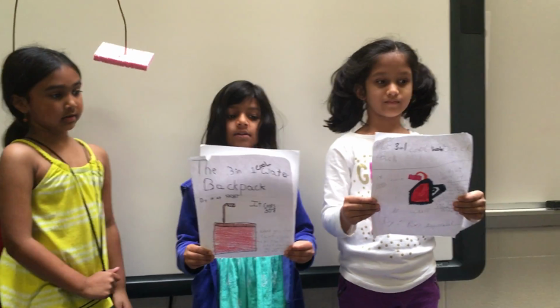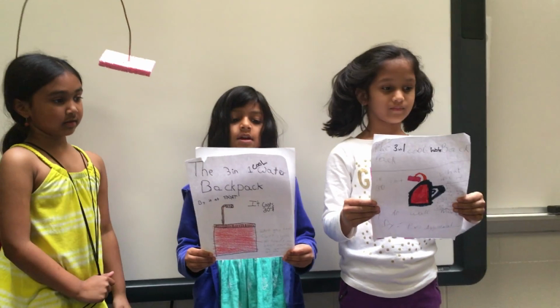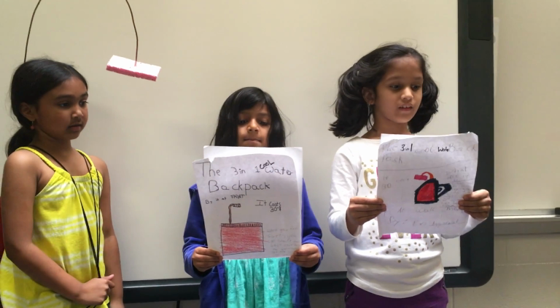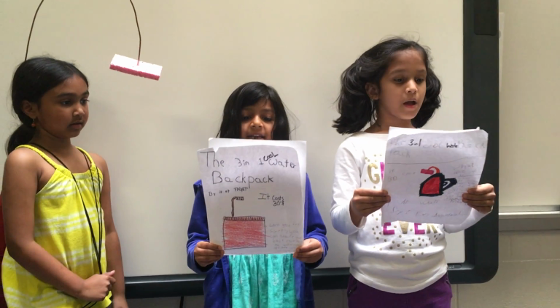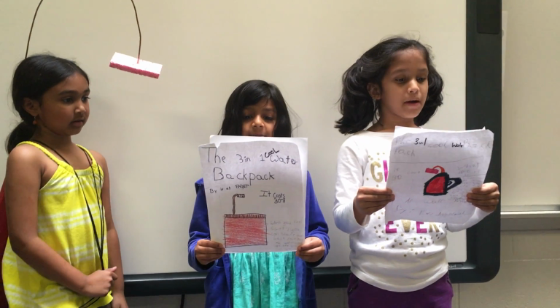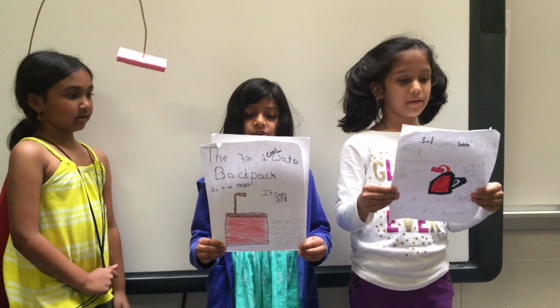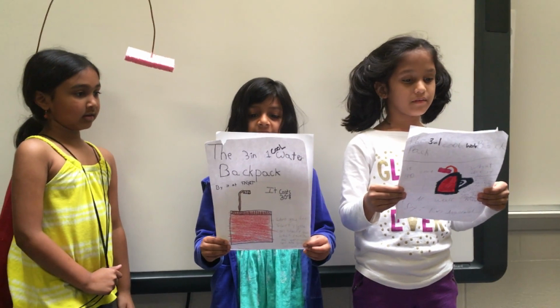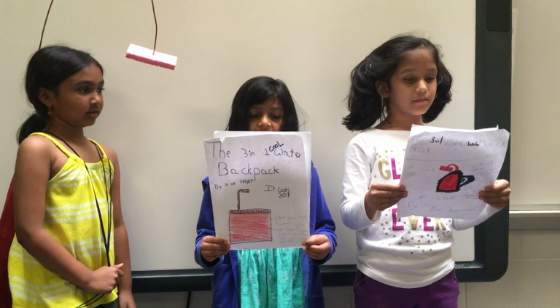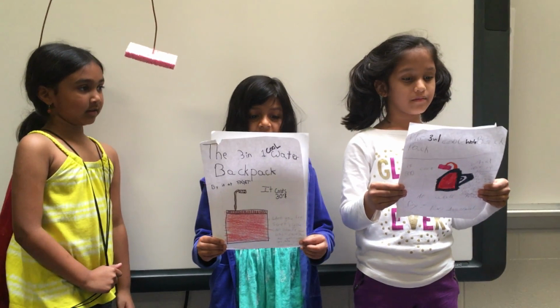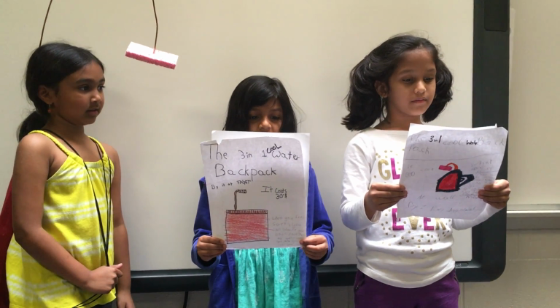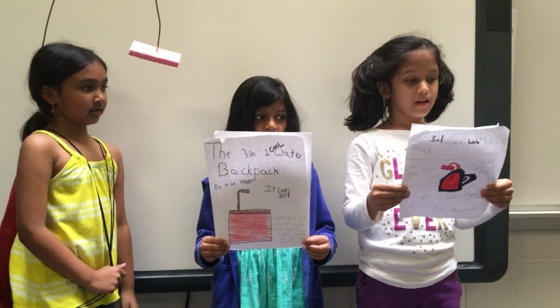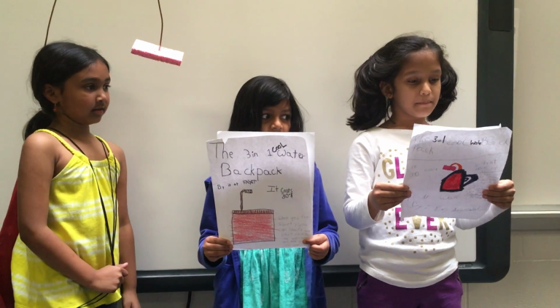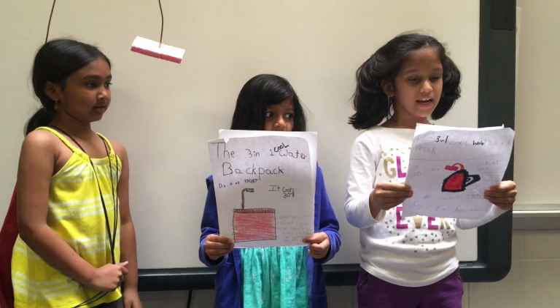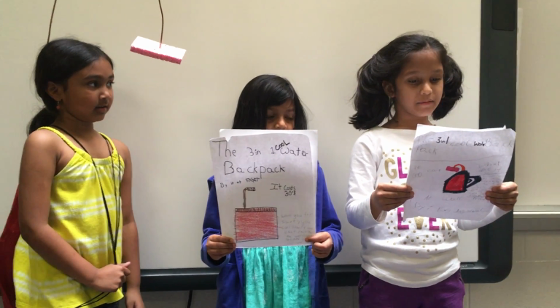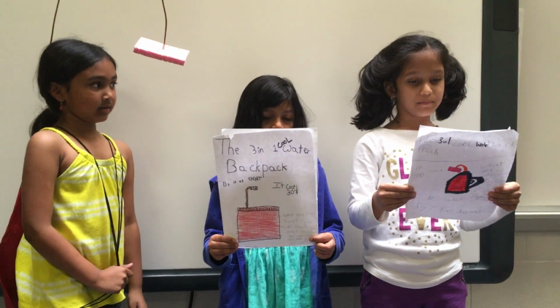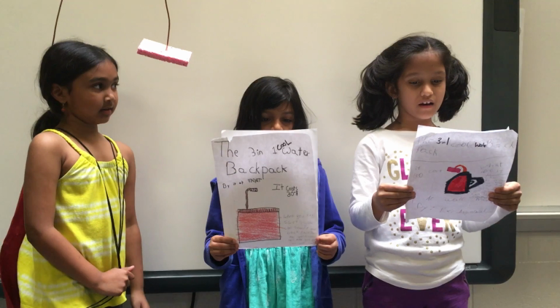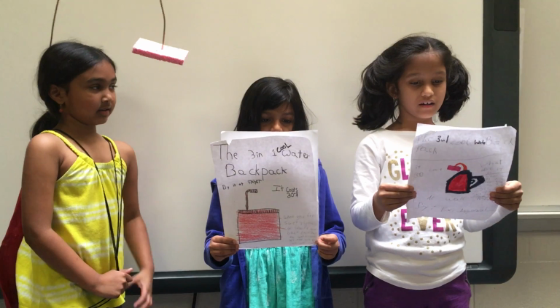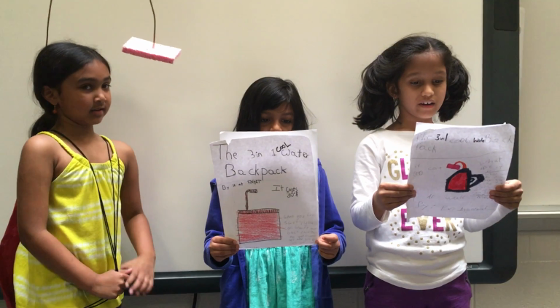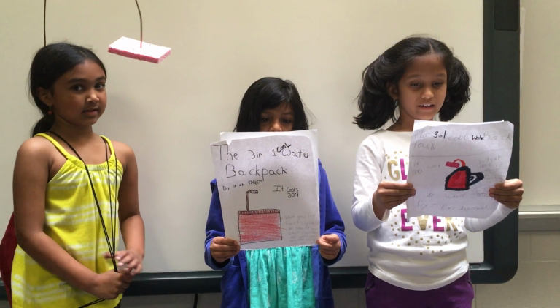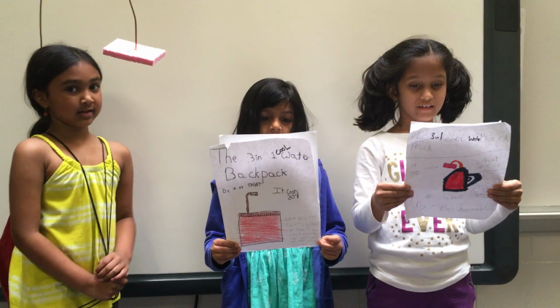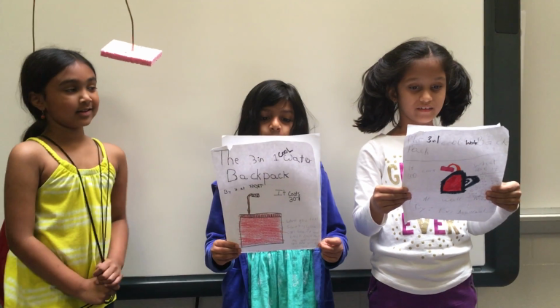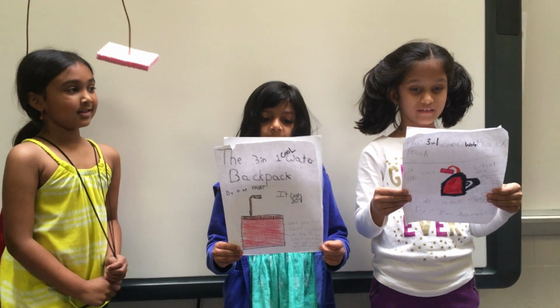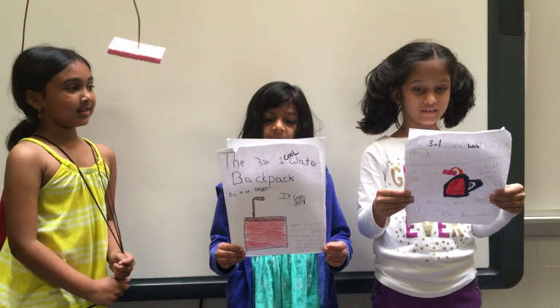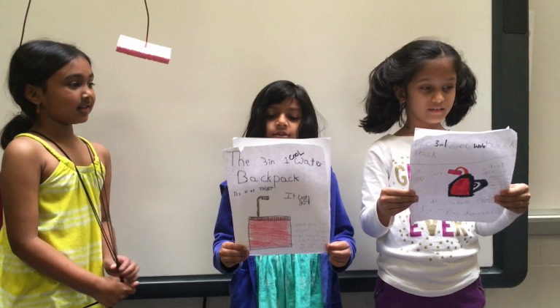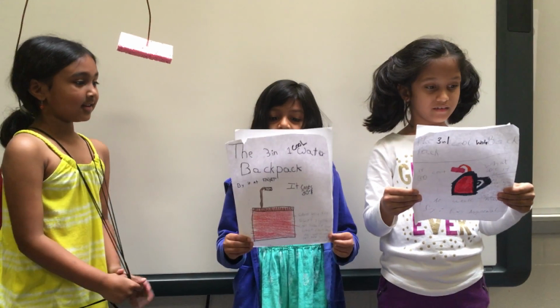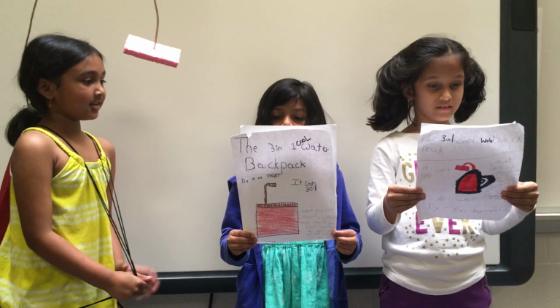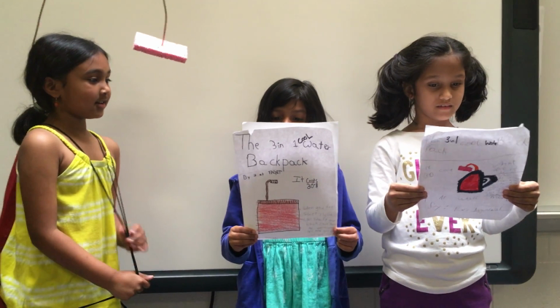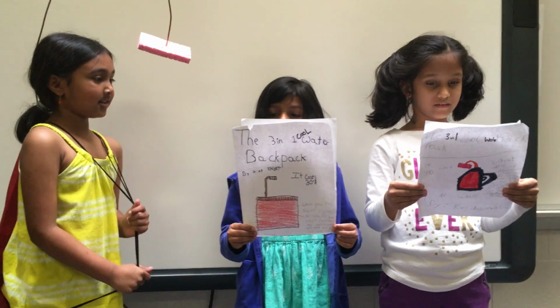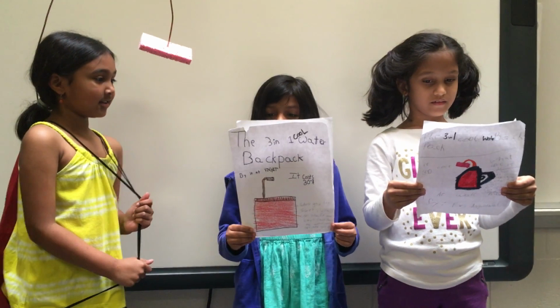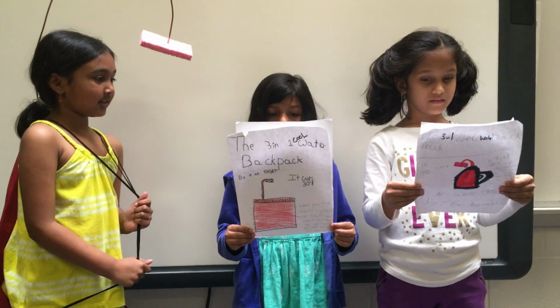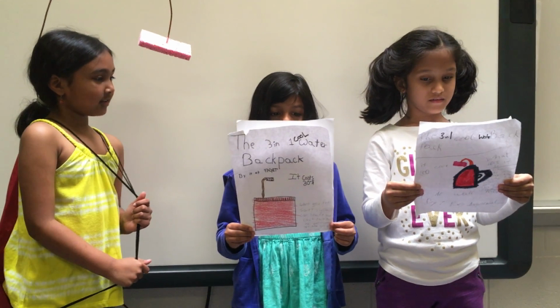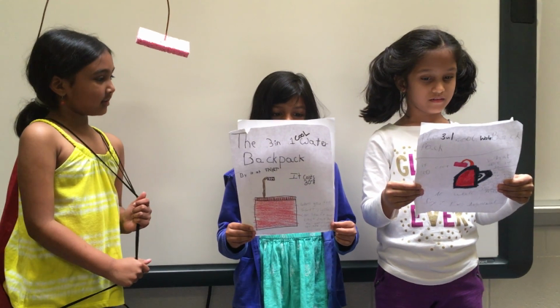My name is Shradar. My name is Pari. We make a three-in-one water backpack.